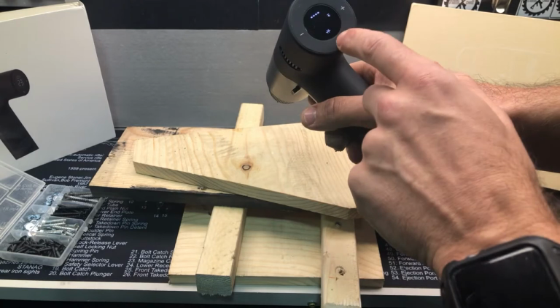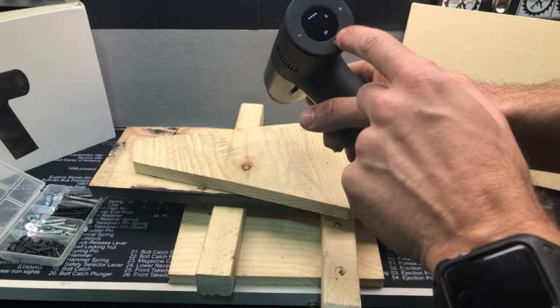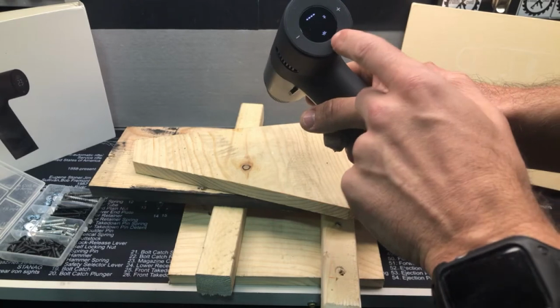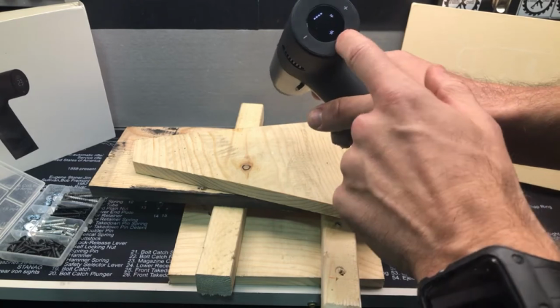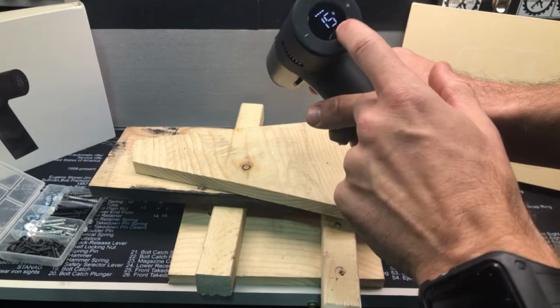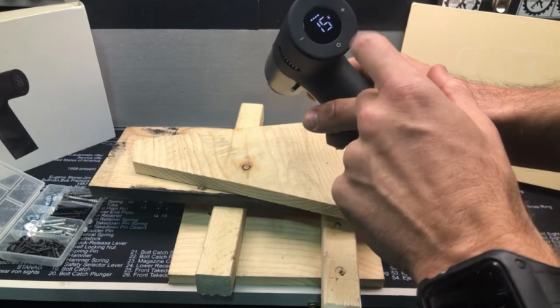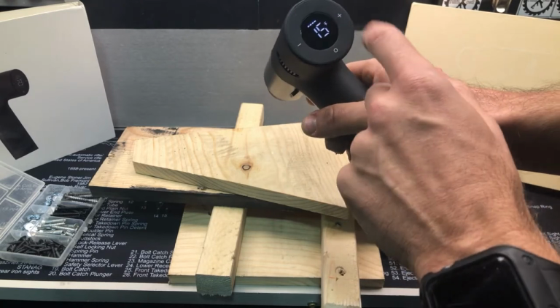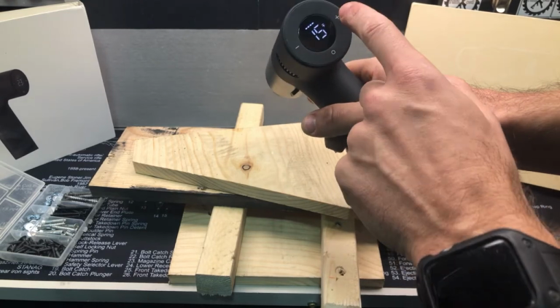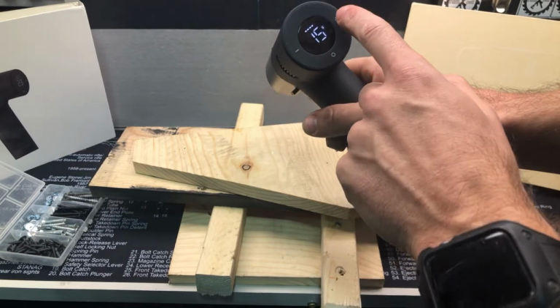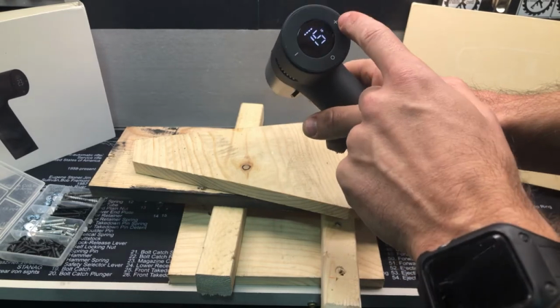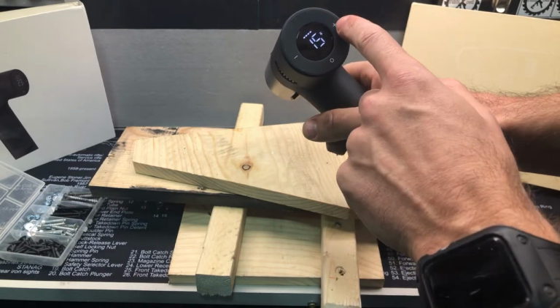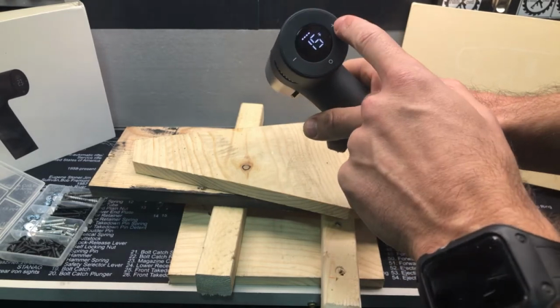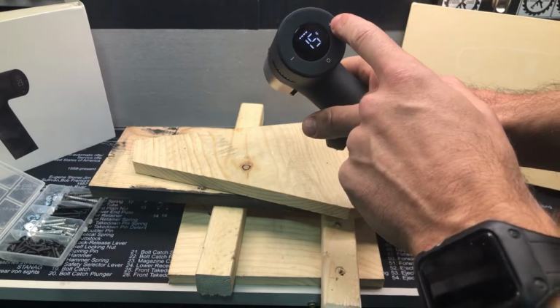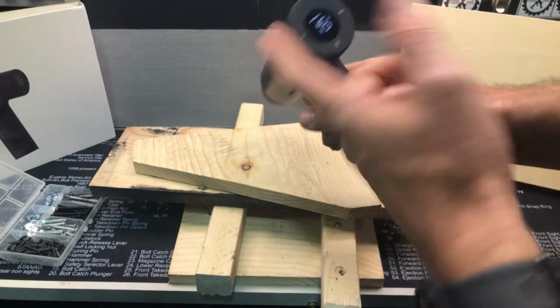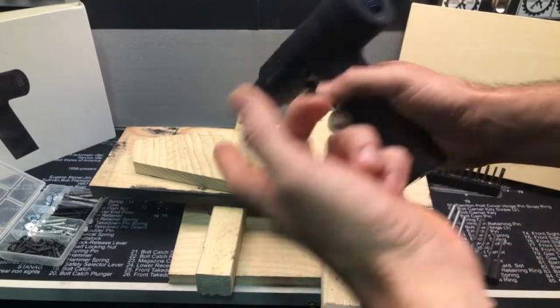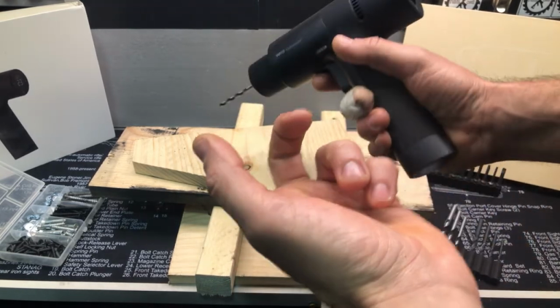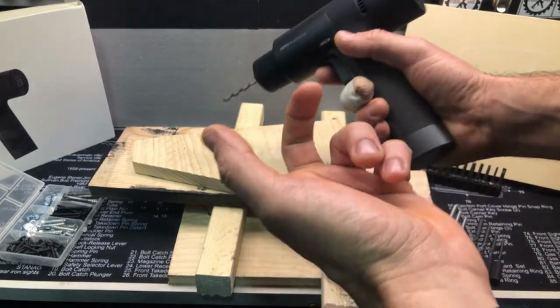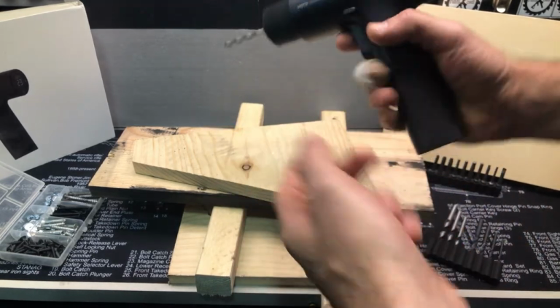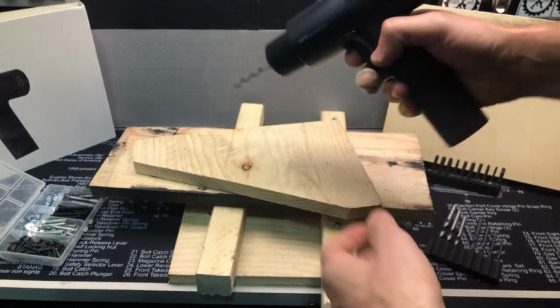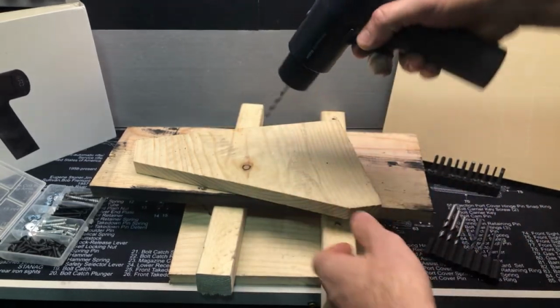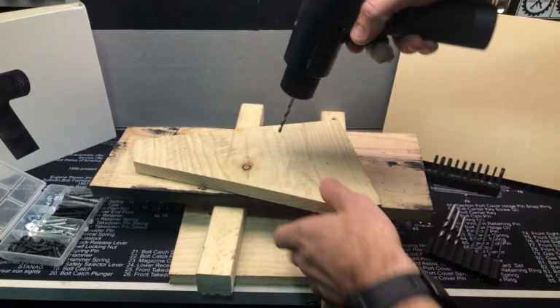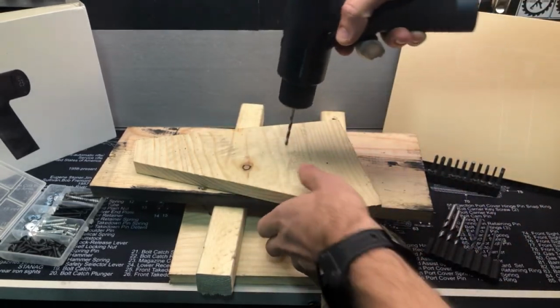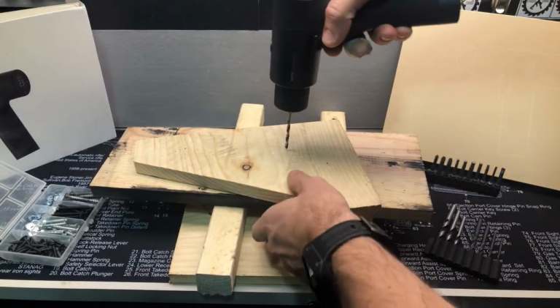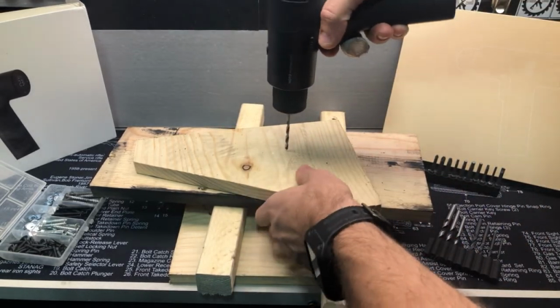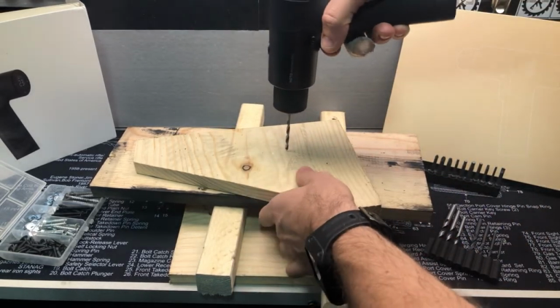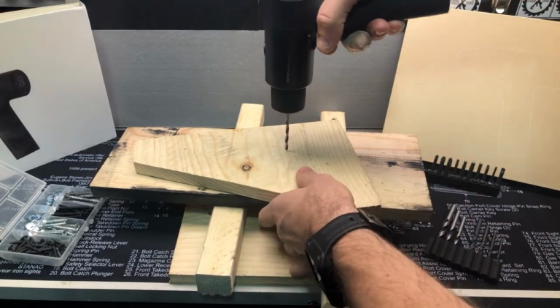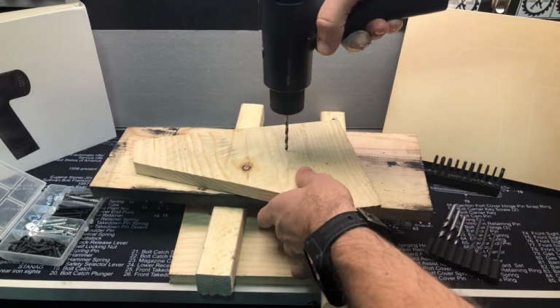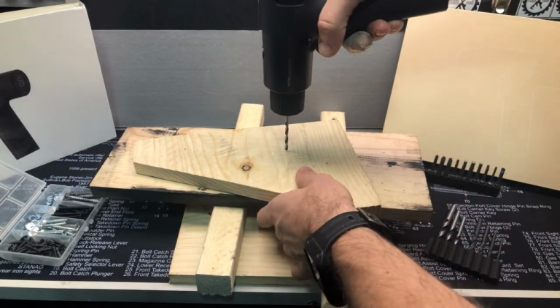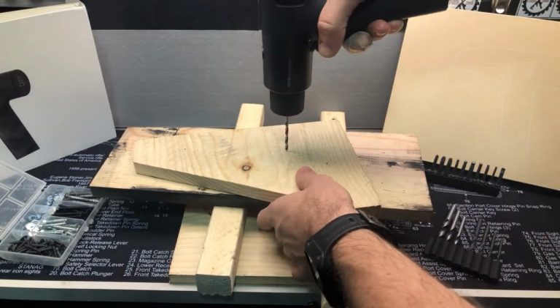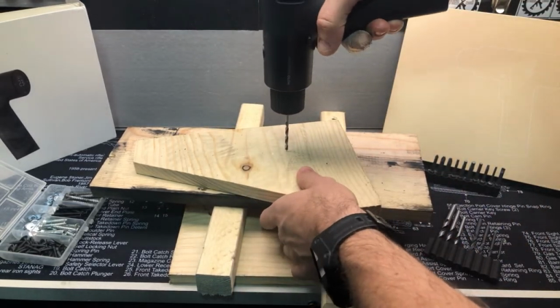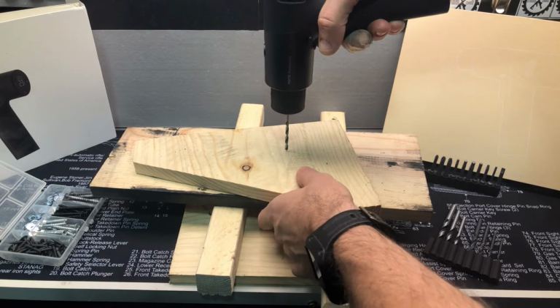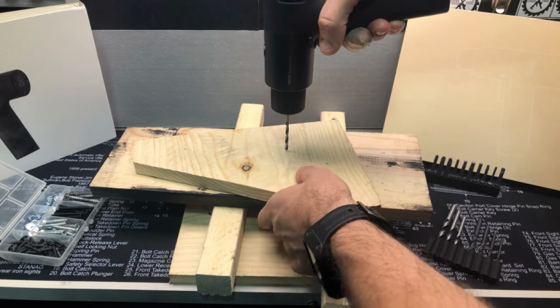We want to get out of that pulse mode. So we're on 15, which is about half because it goes up to 30.